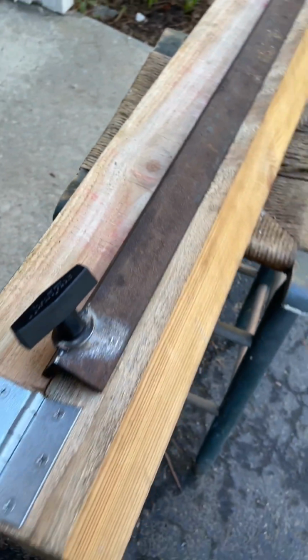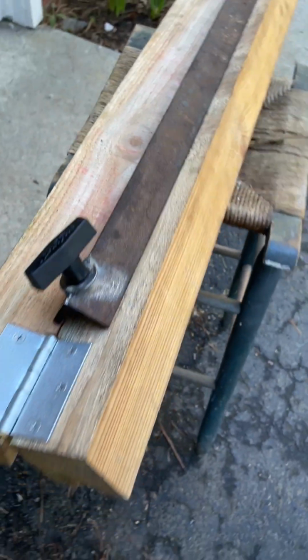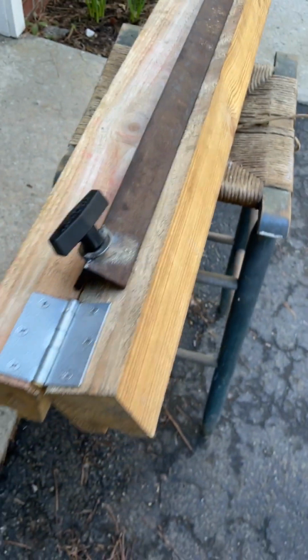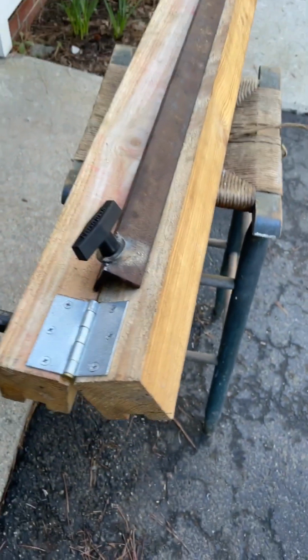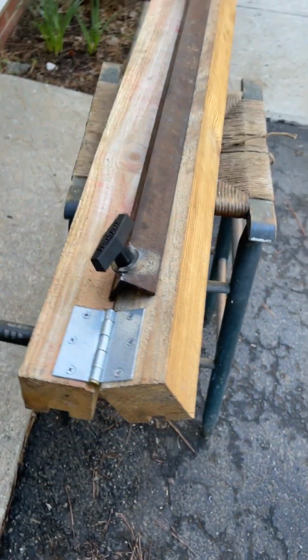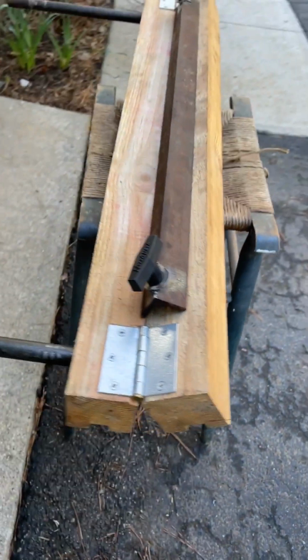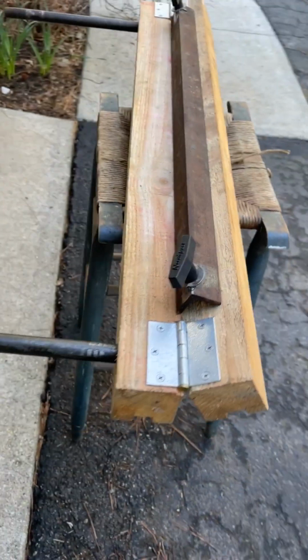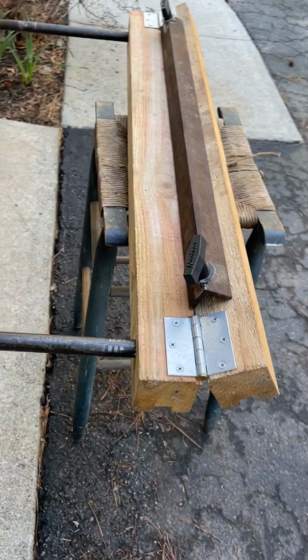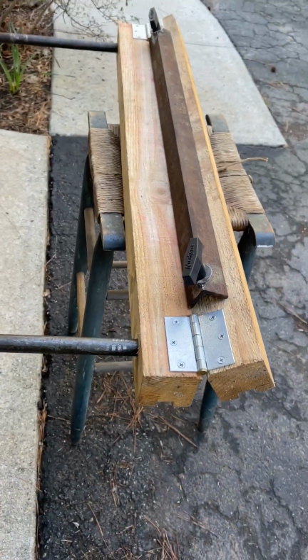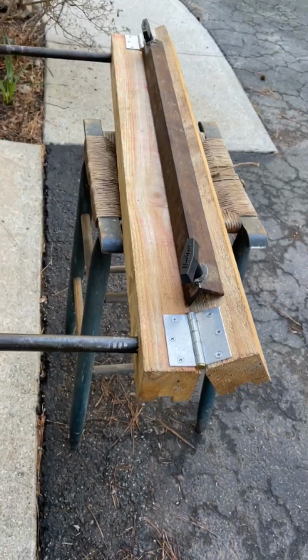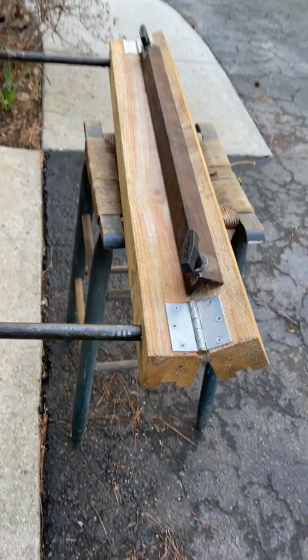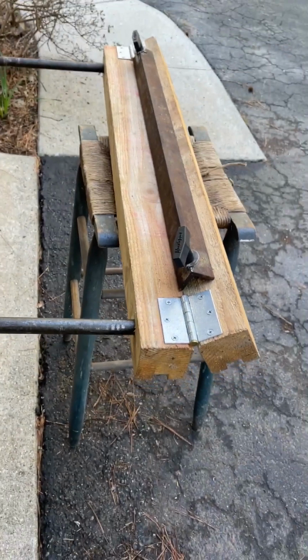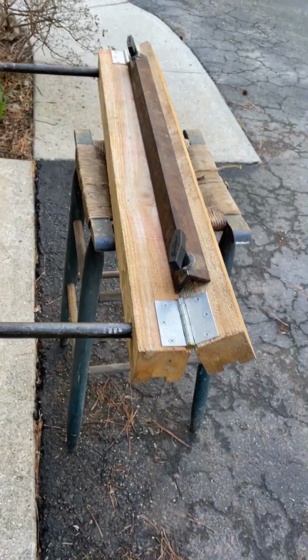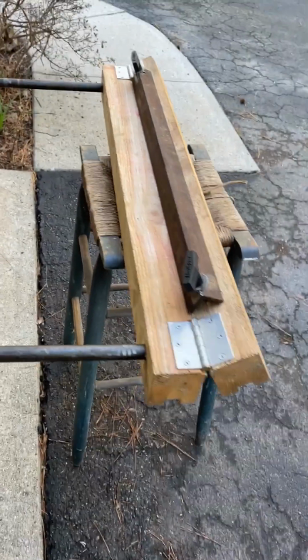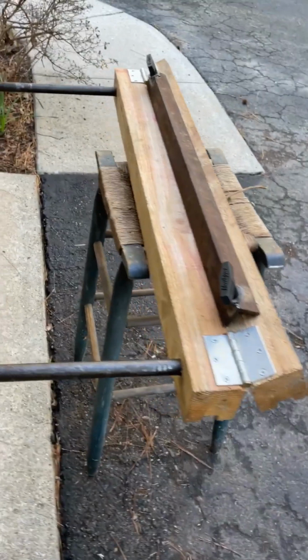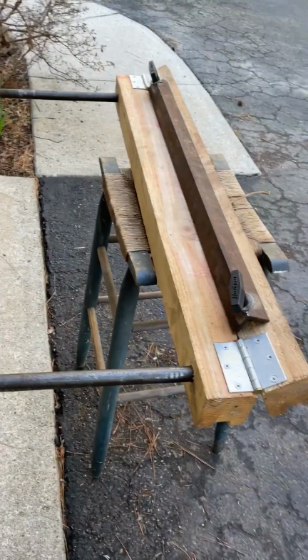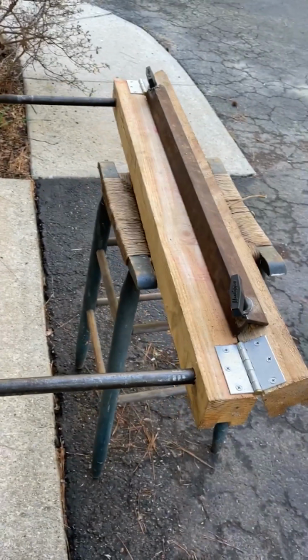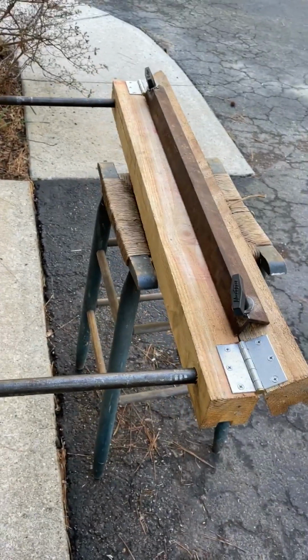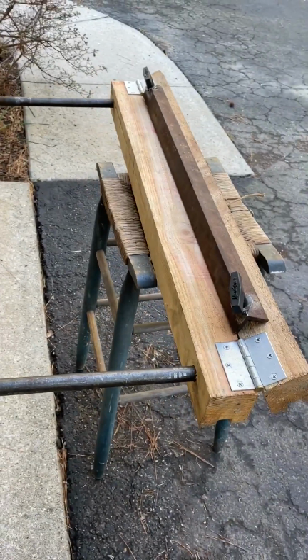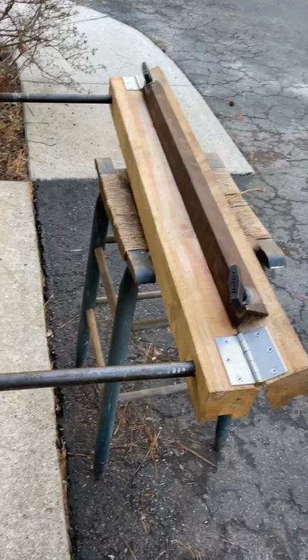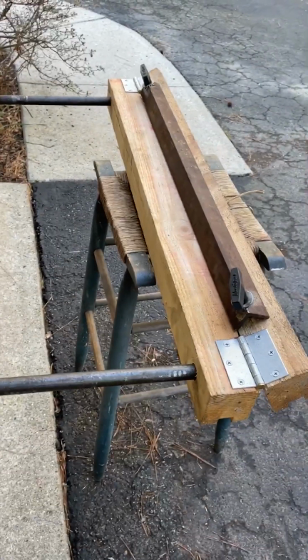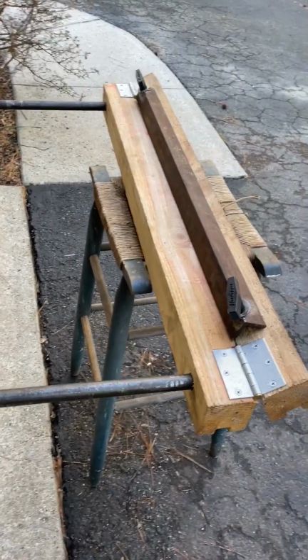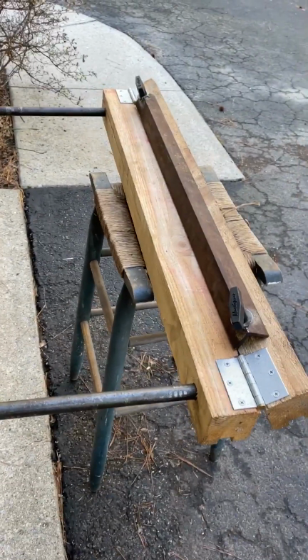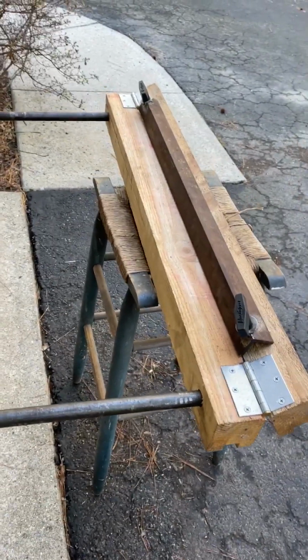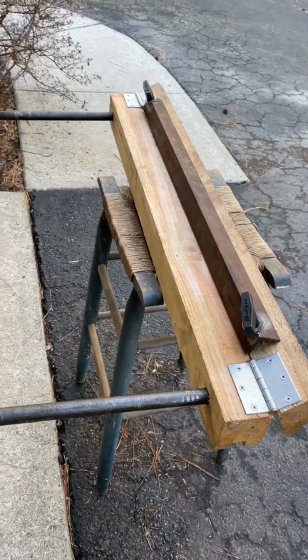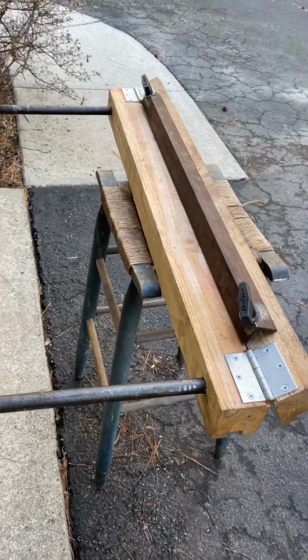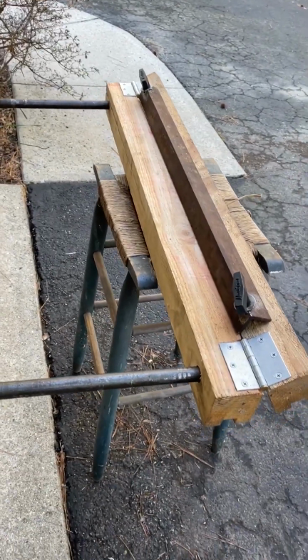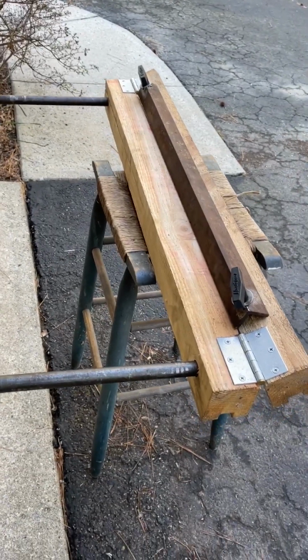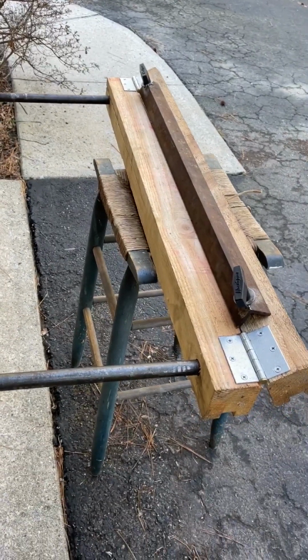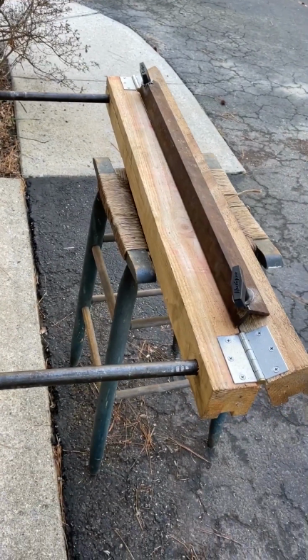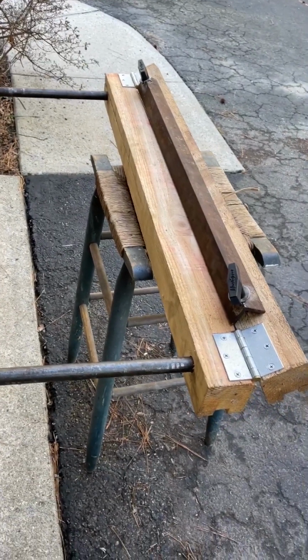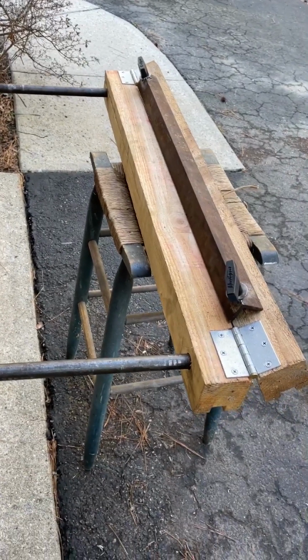So that's my DIY brake. I hope it gives you some ideas if you're thinking of building one.